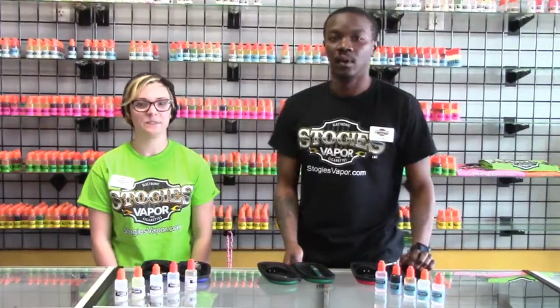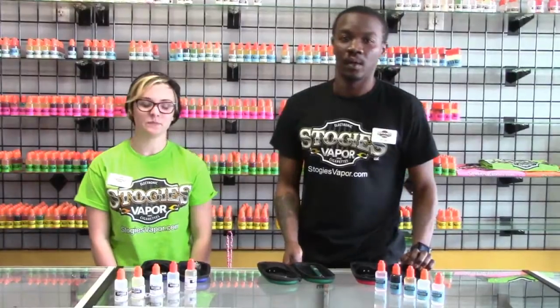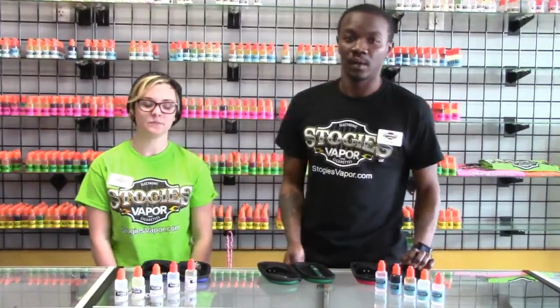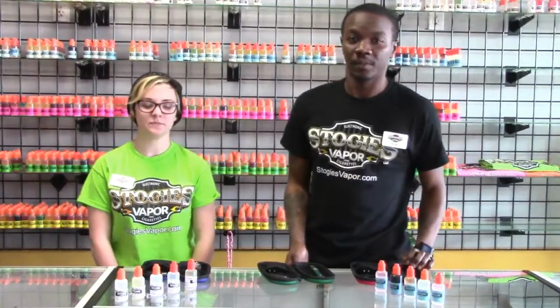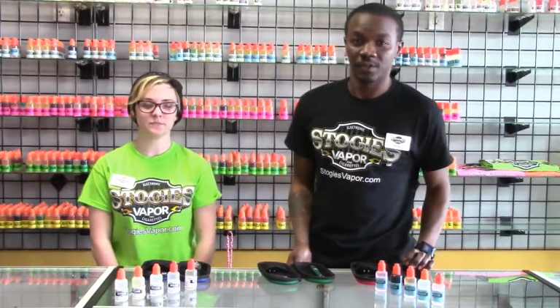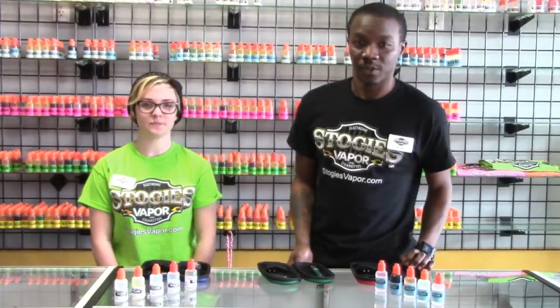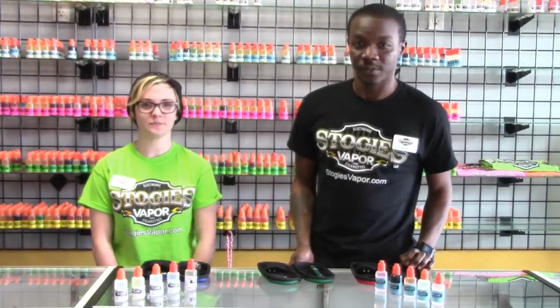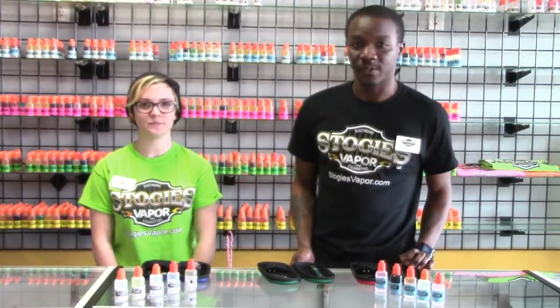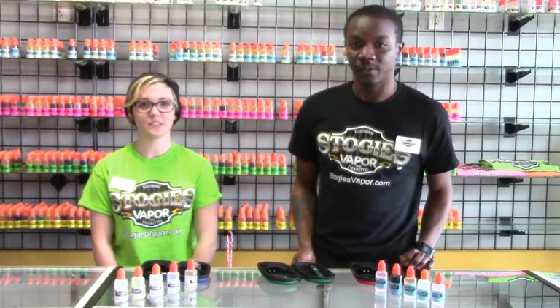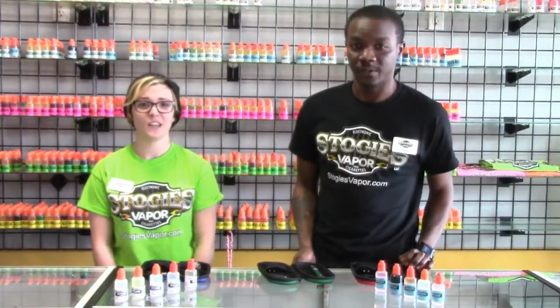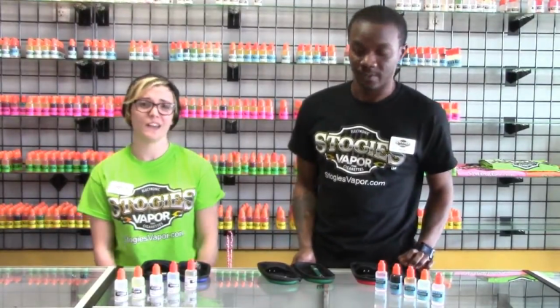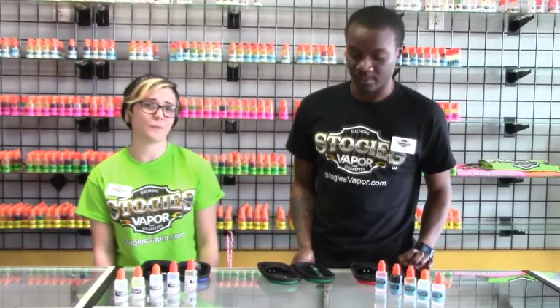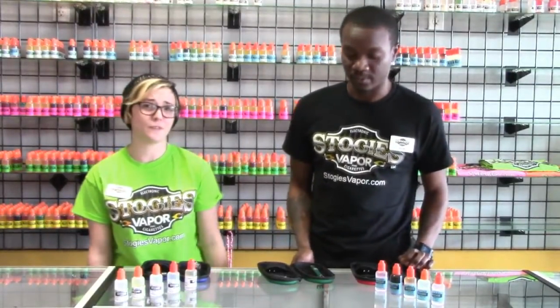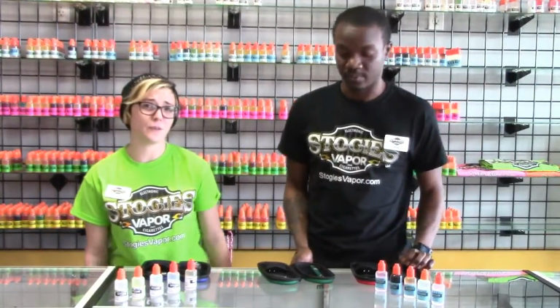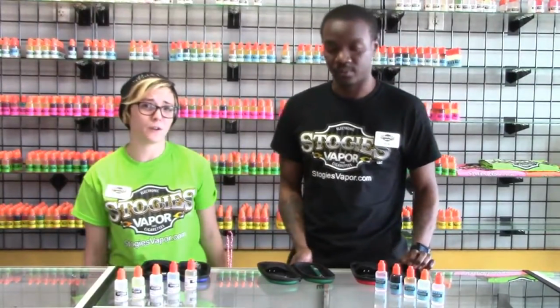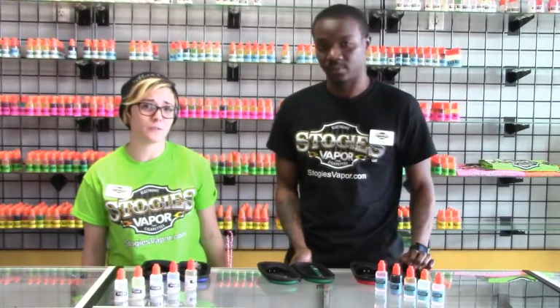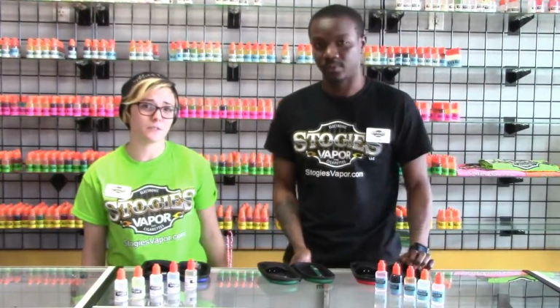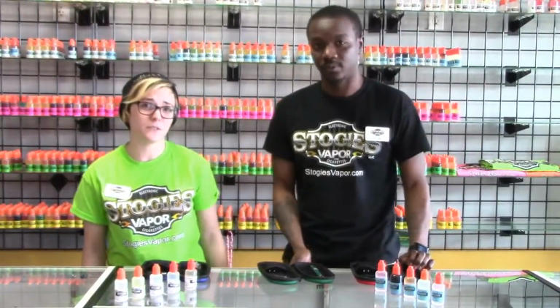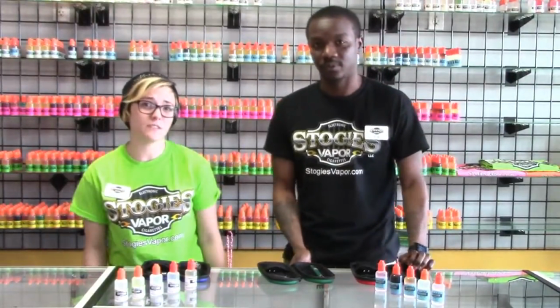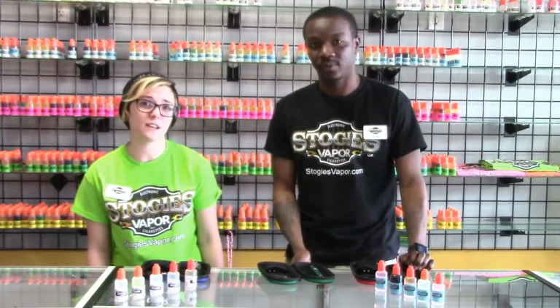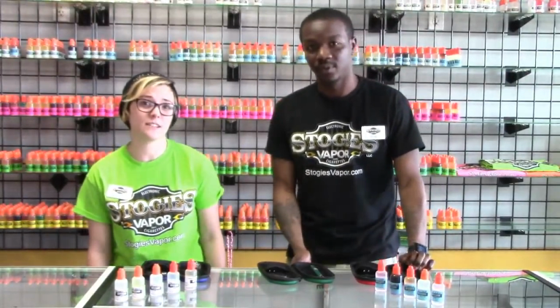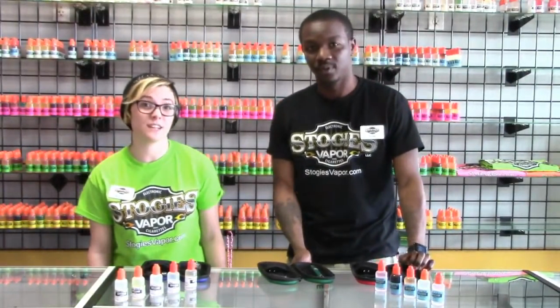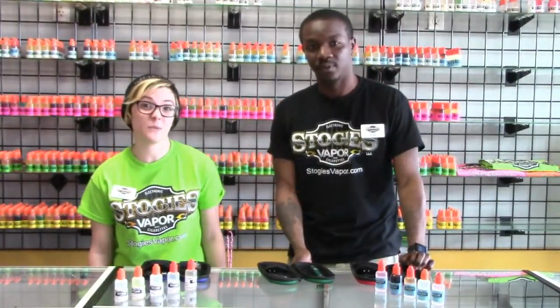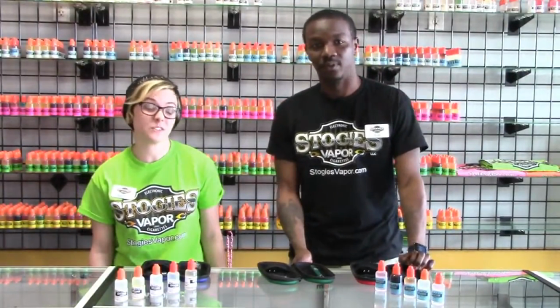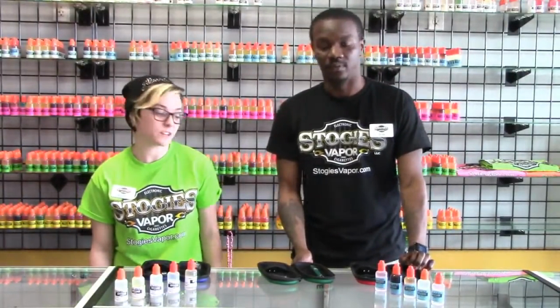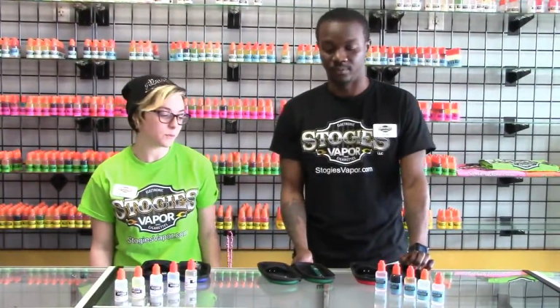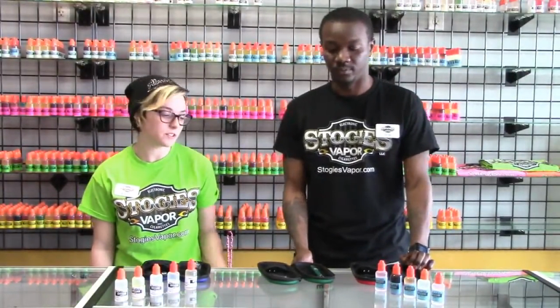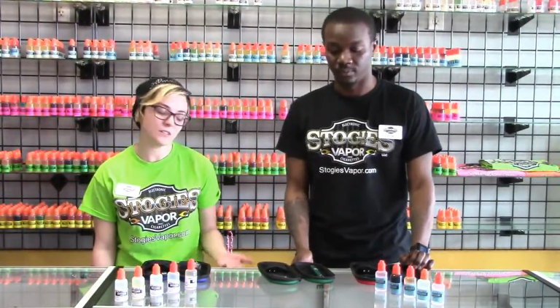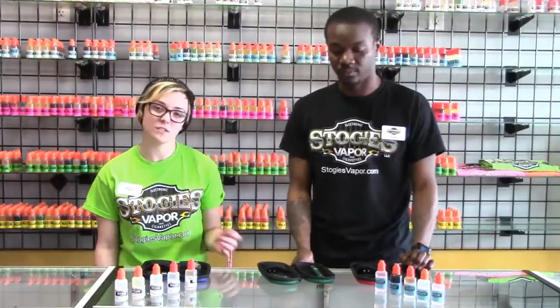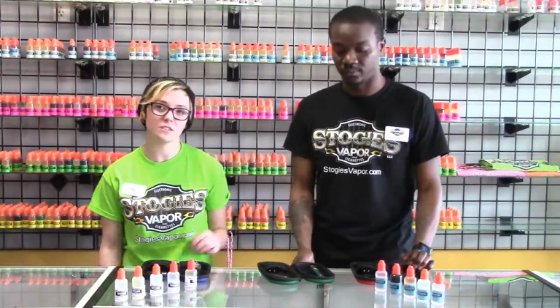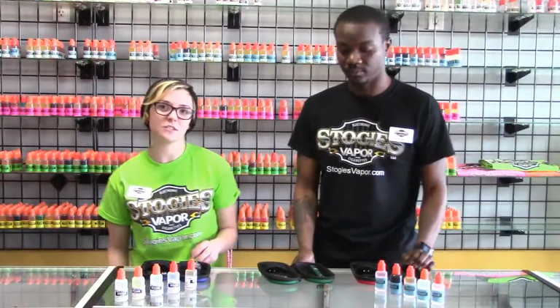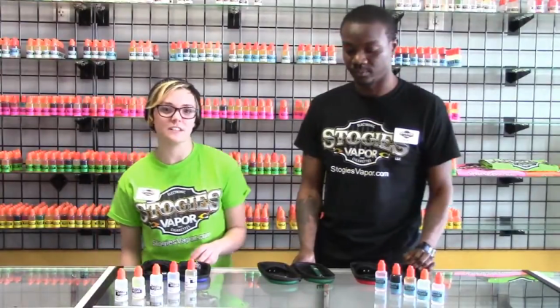Hey, I'm Dr. Ray with Stogies. And I'm Good Vibe Carly with Stogies, and today we're going to talk about the Evot Starter Kit.